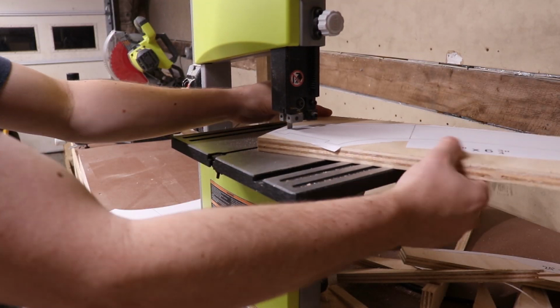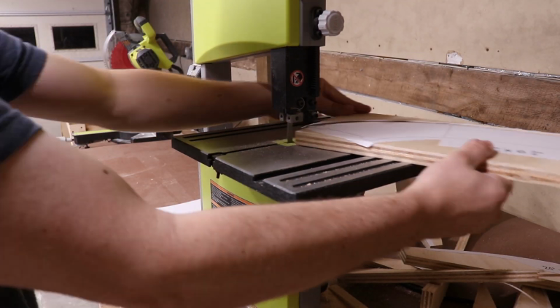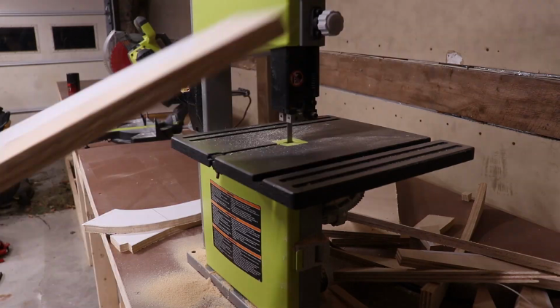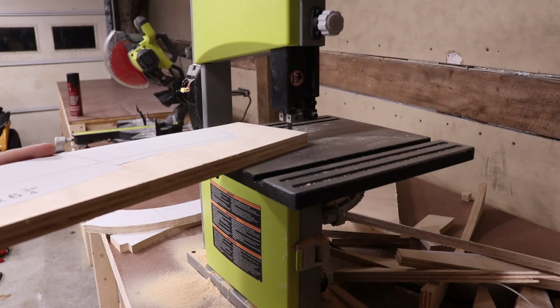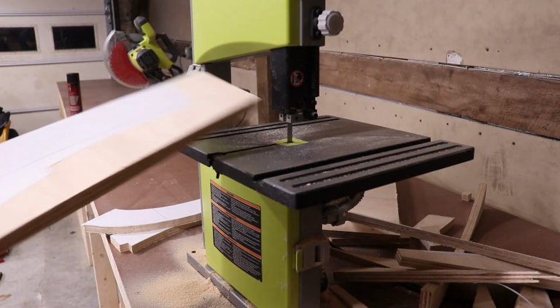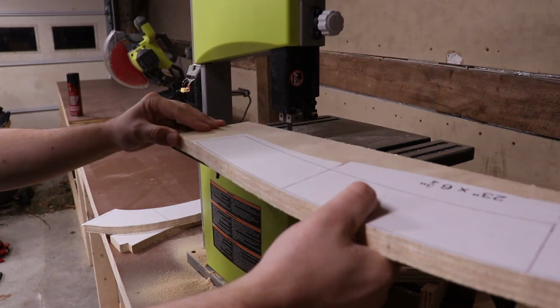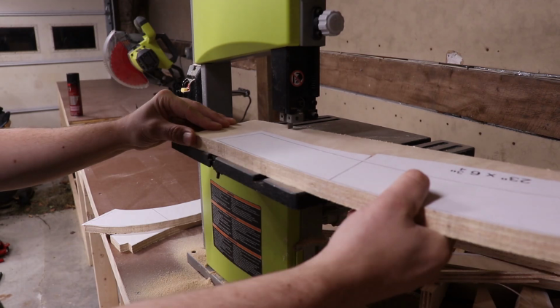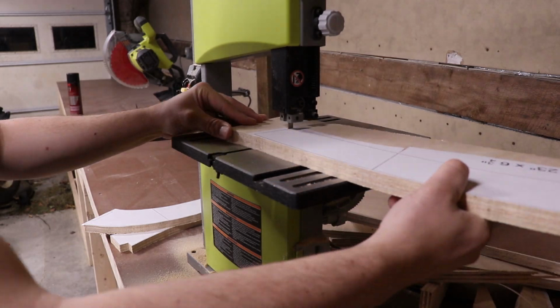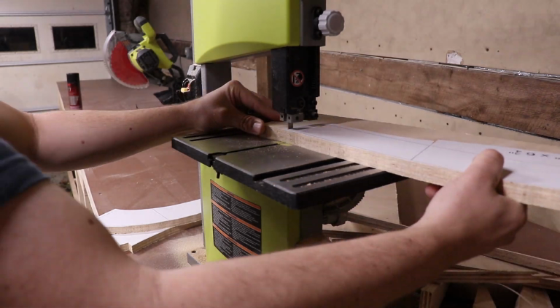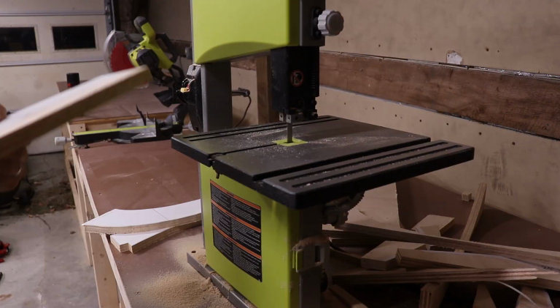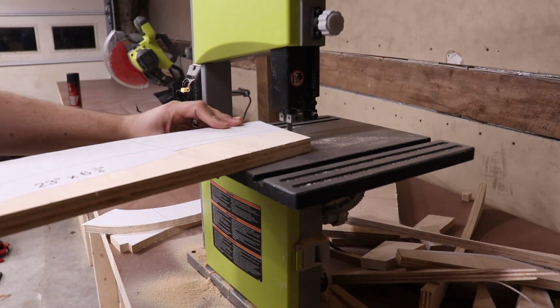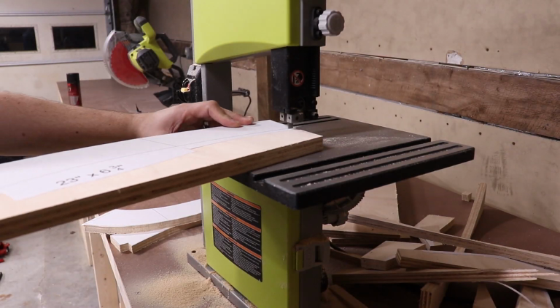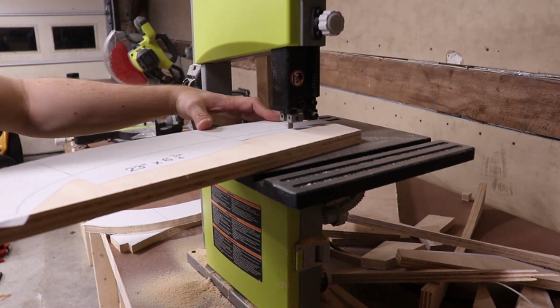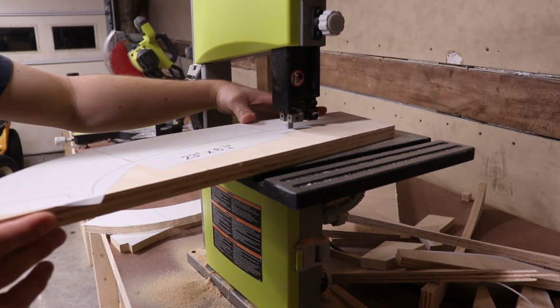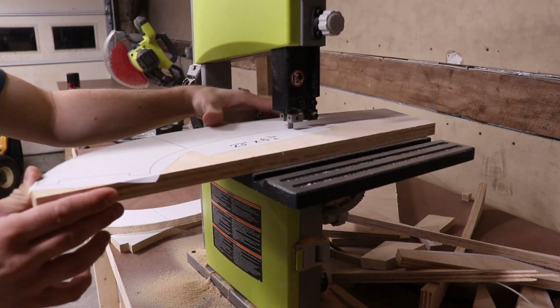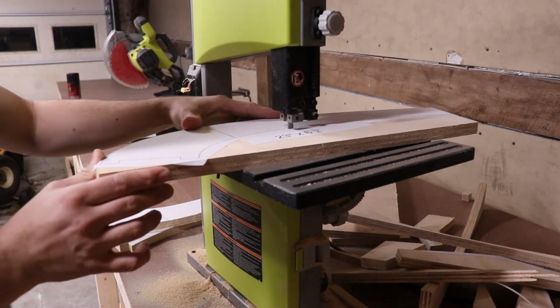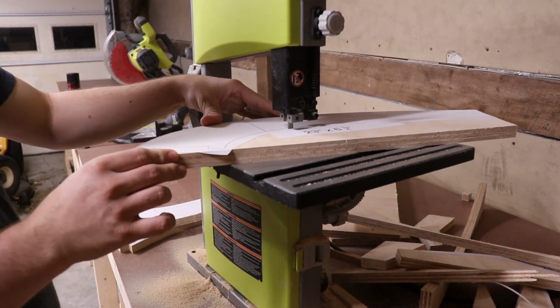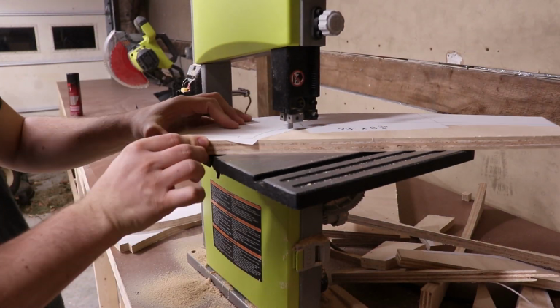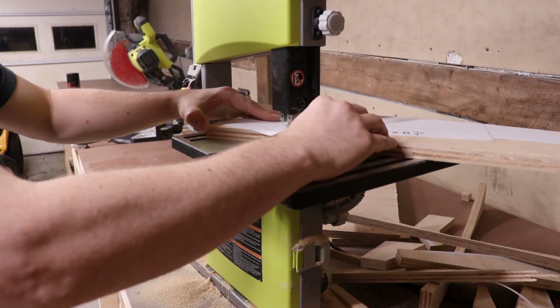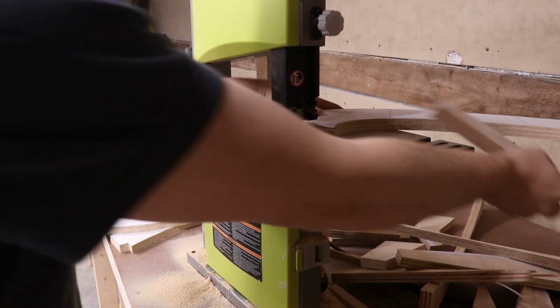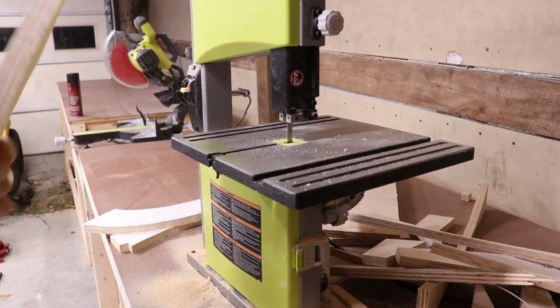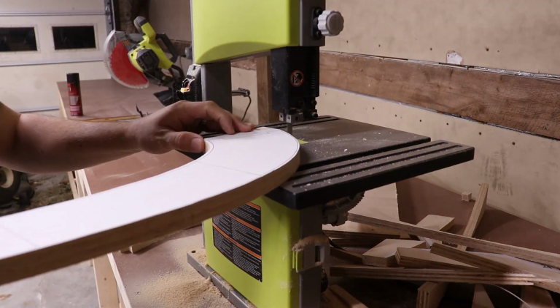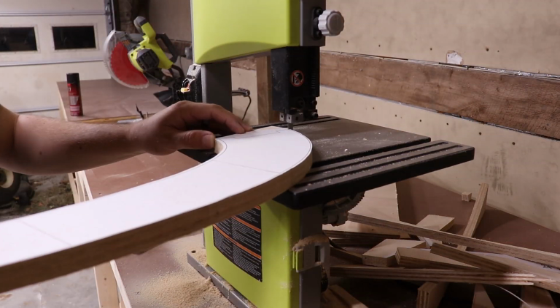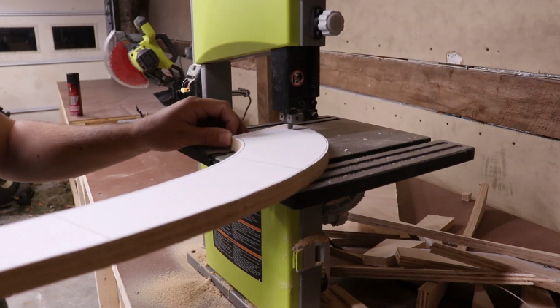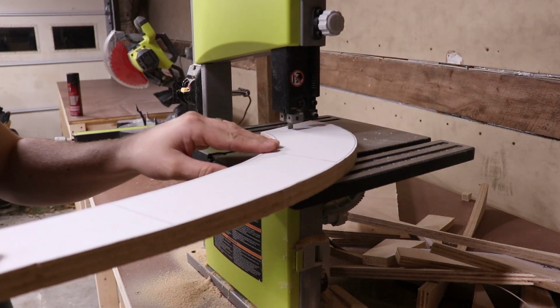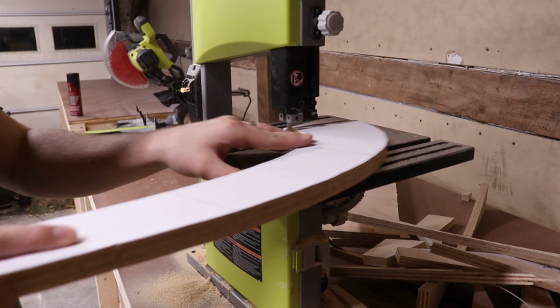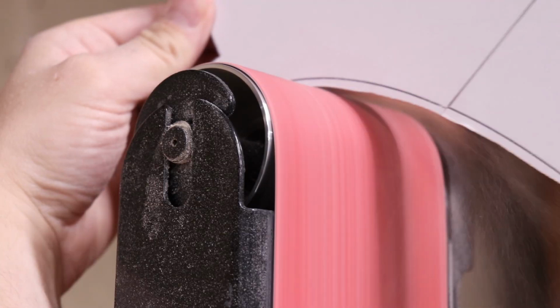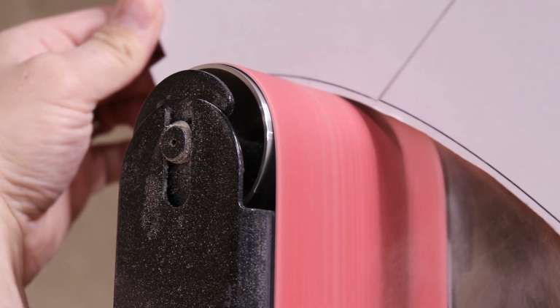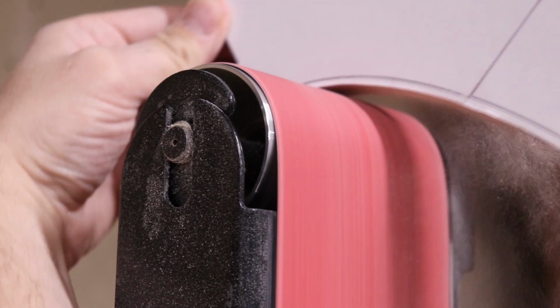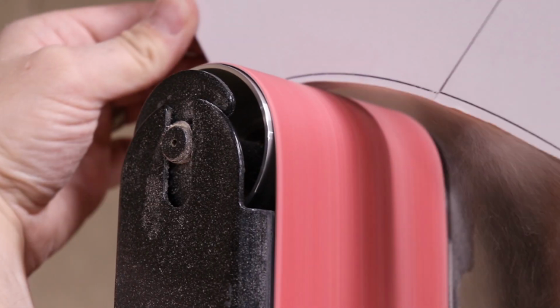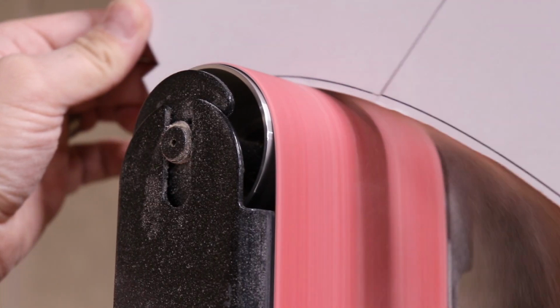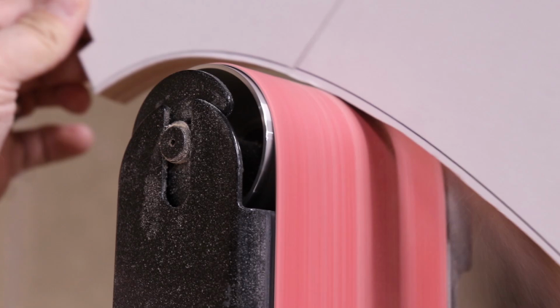When I cut these pieces out on the bandsaw, I left the edge just proud of my line so I could come back with a belt sander and clean it up.